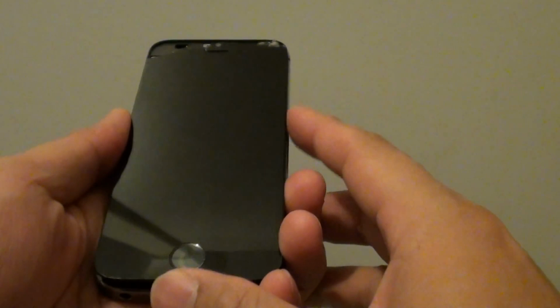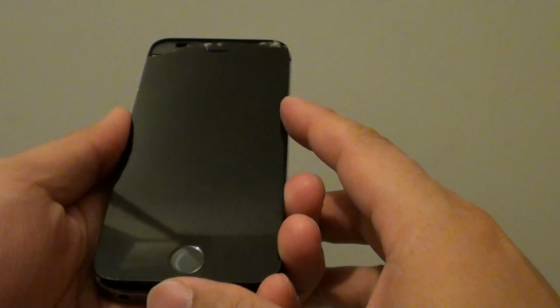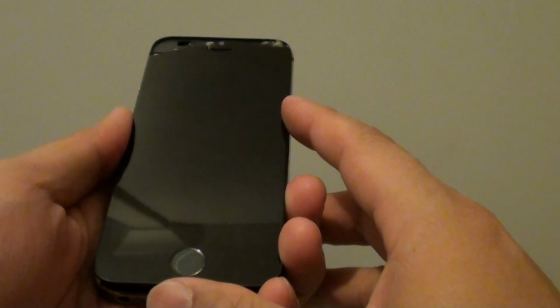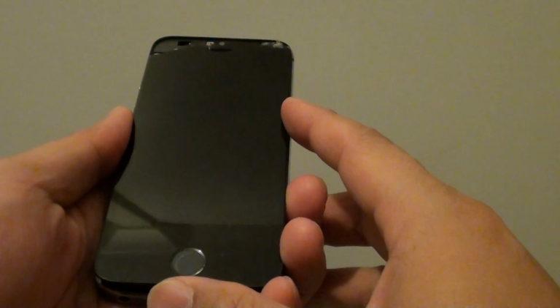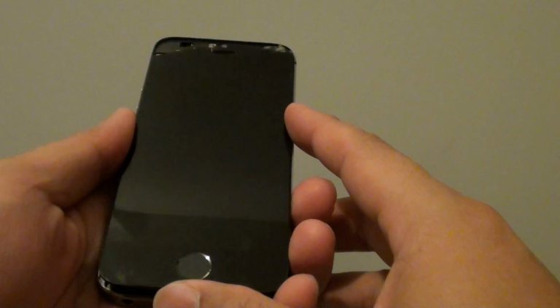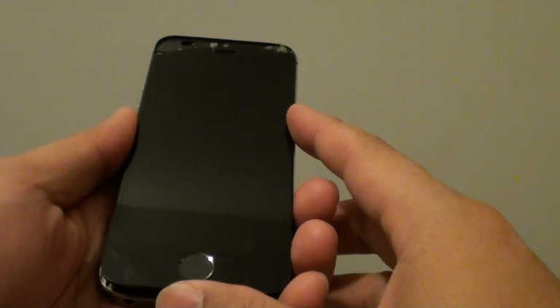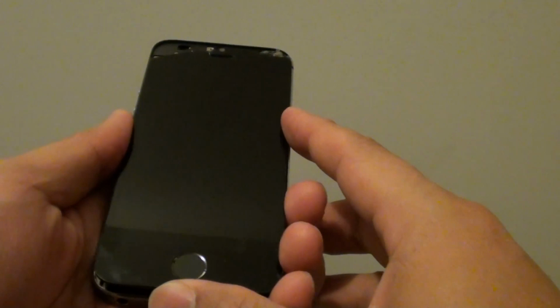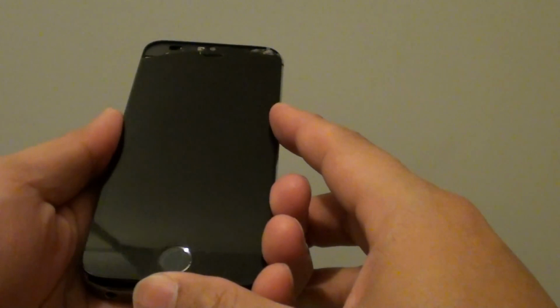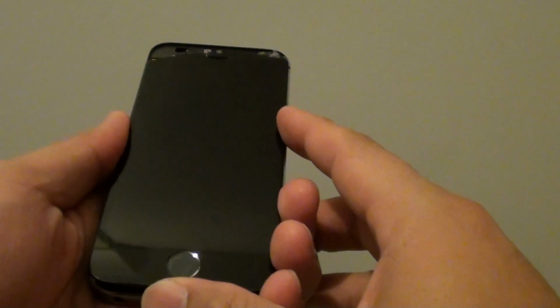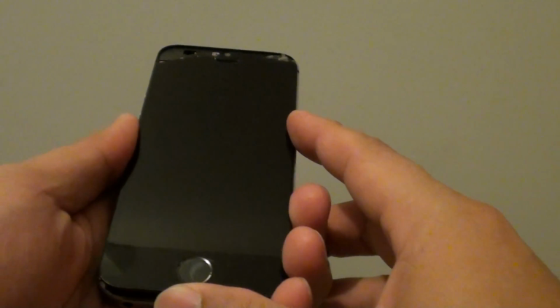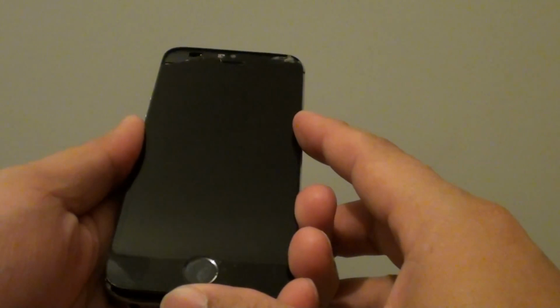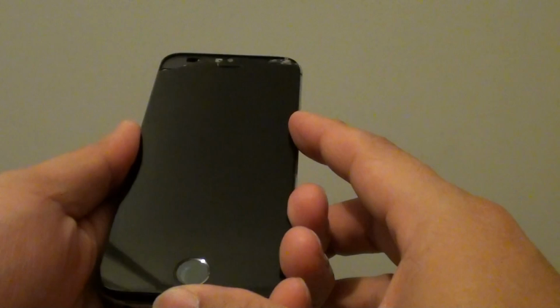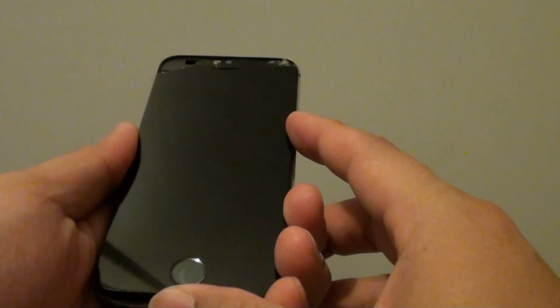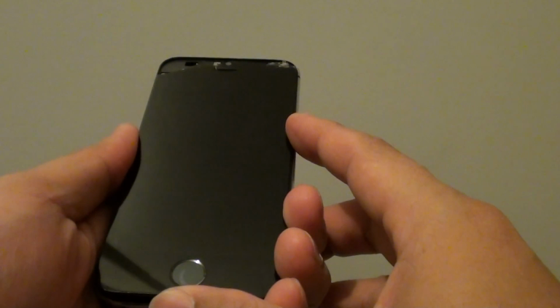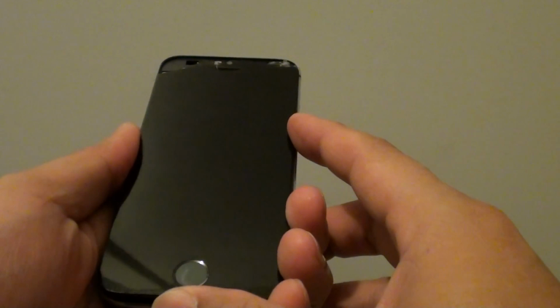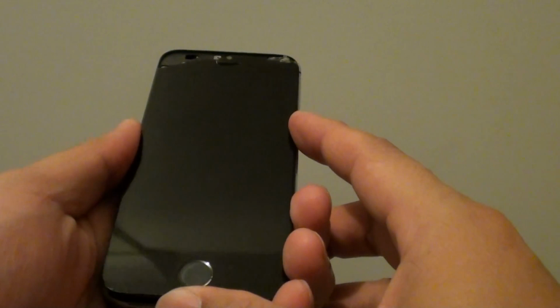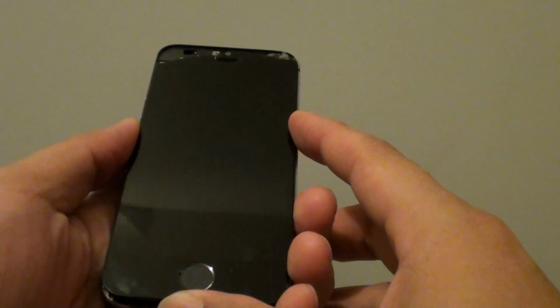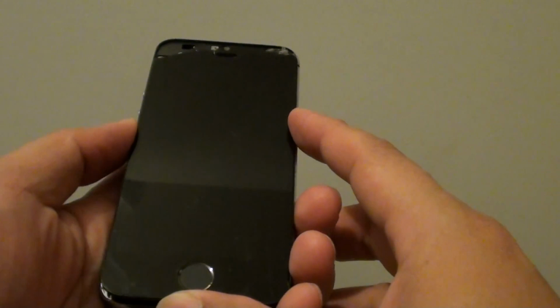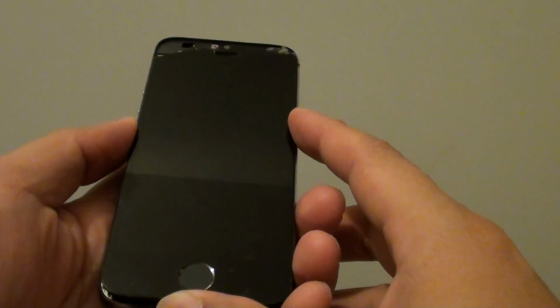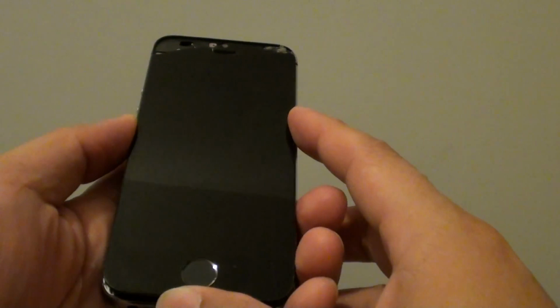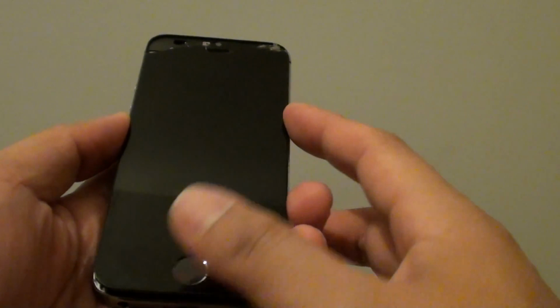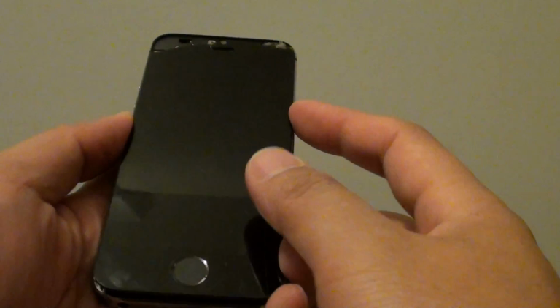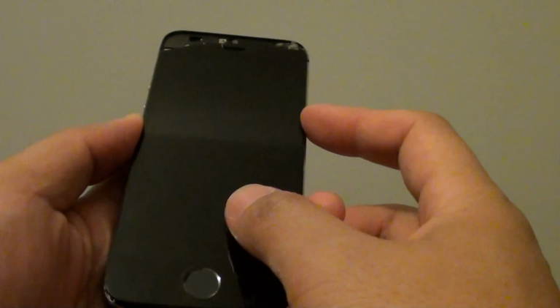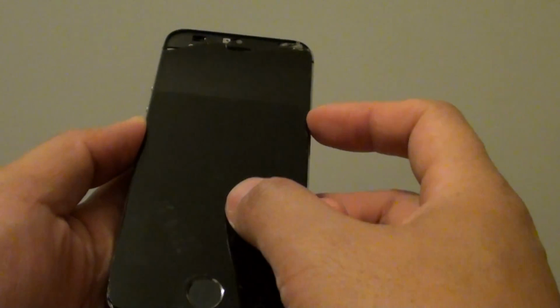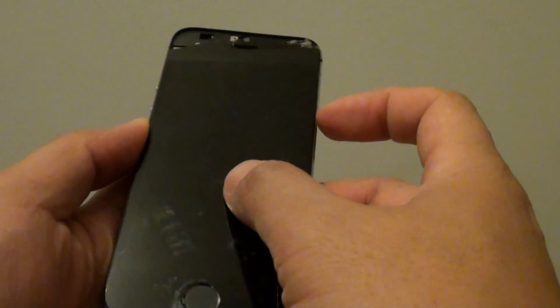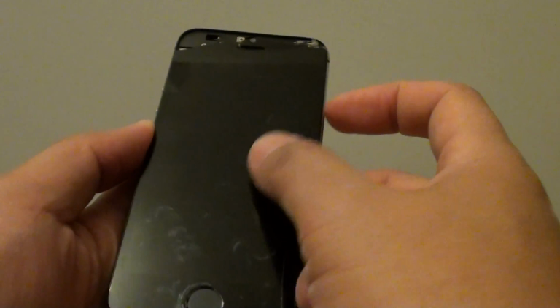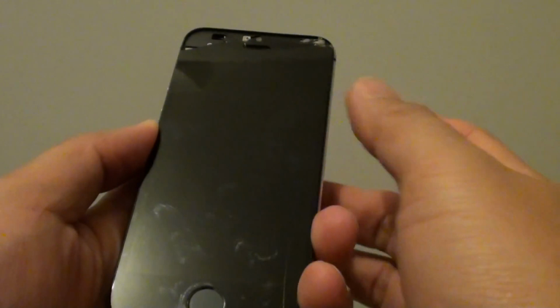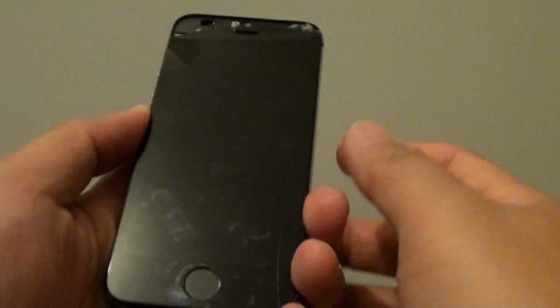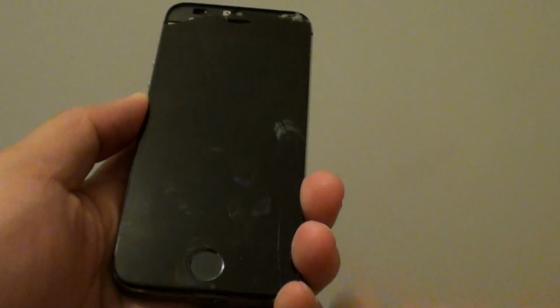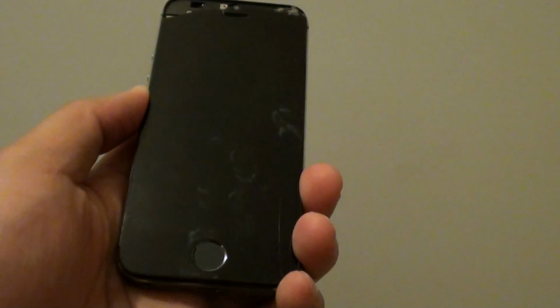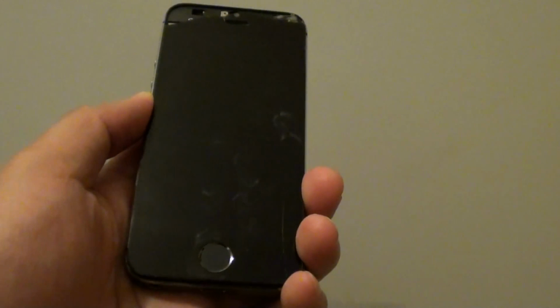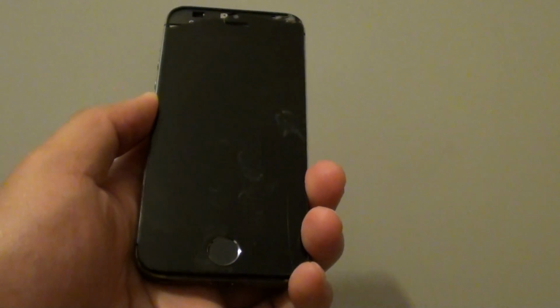I hope this video has helped you and I hope your phone gets charged again.